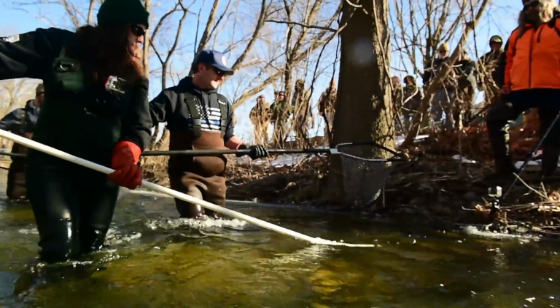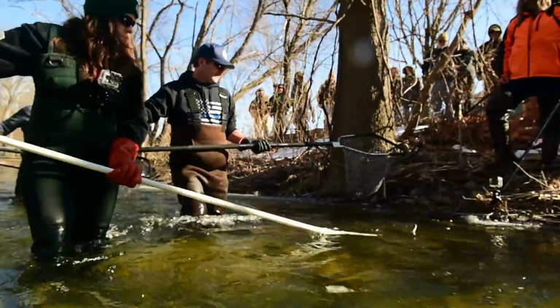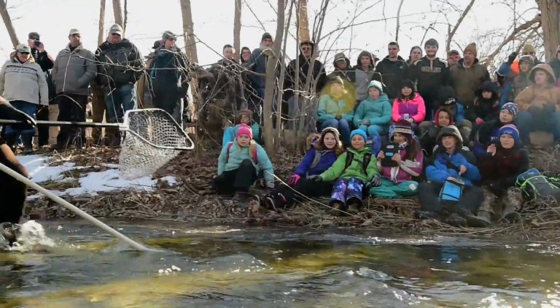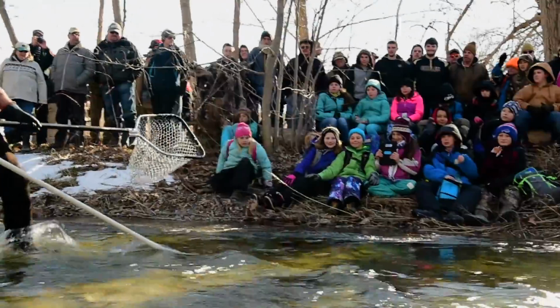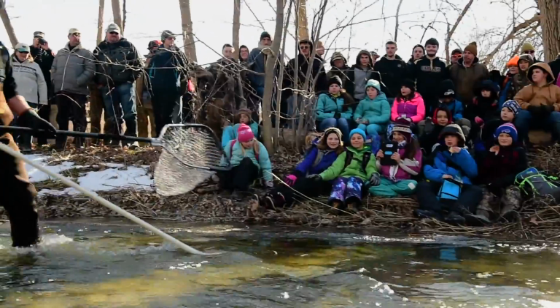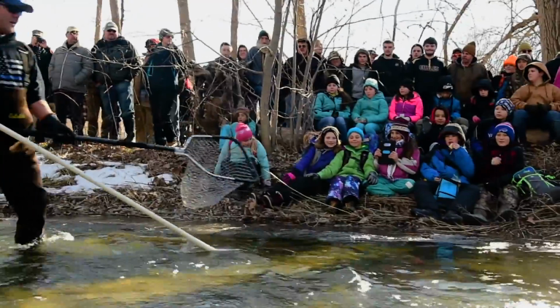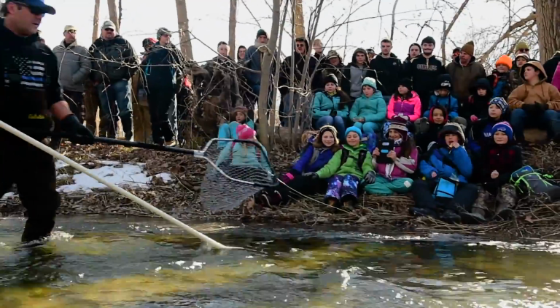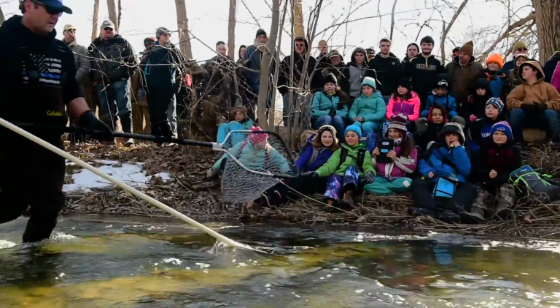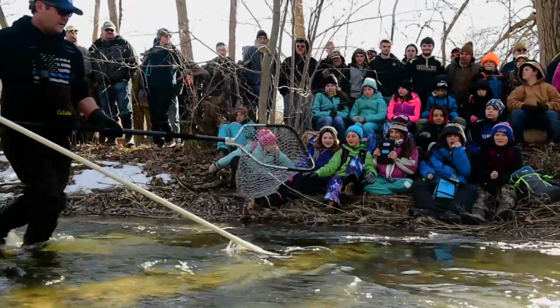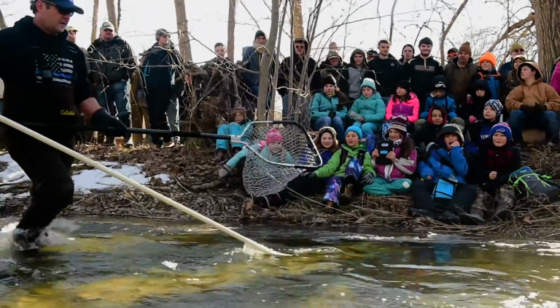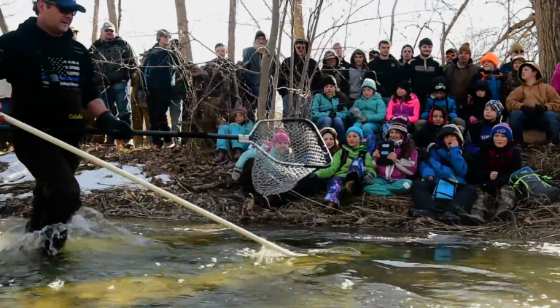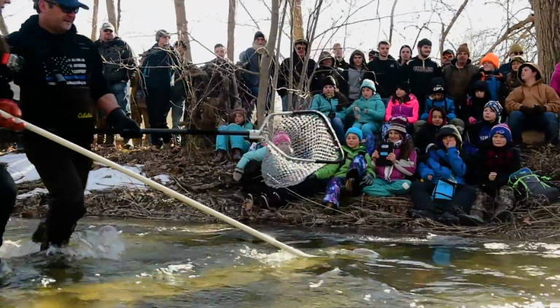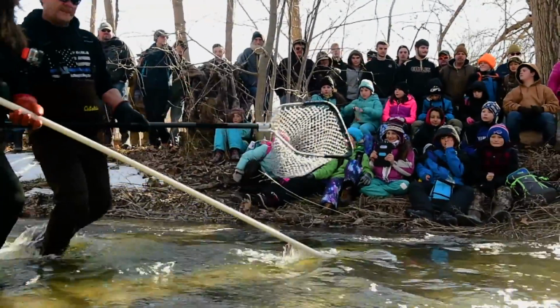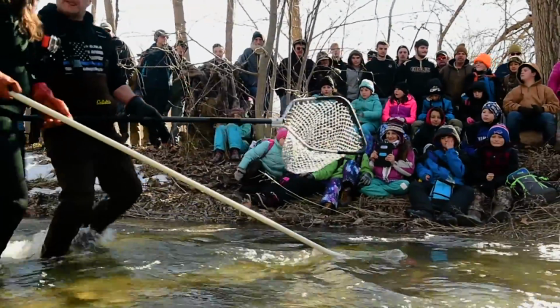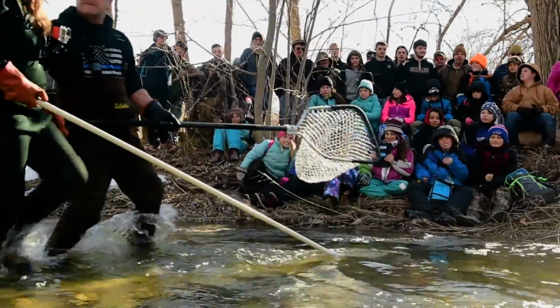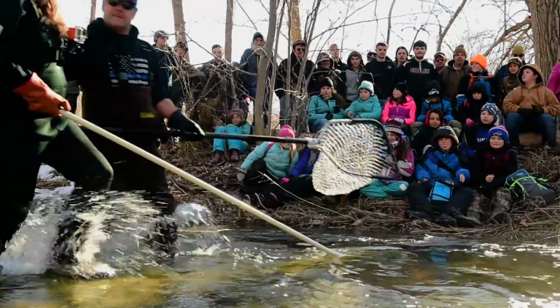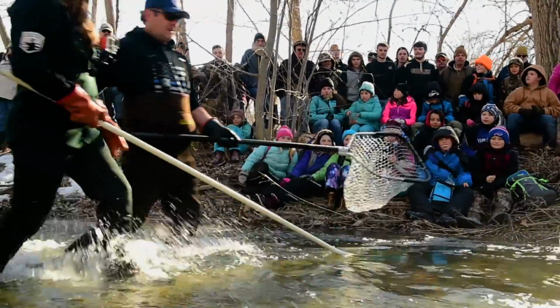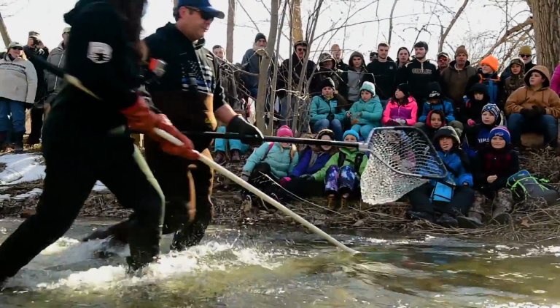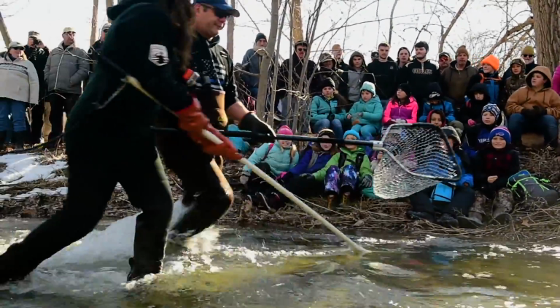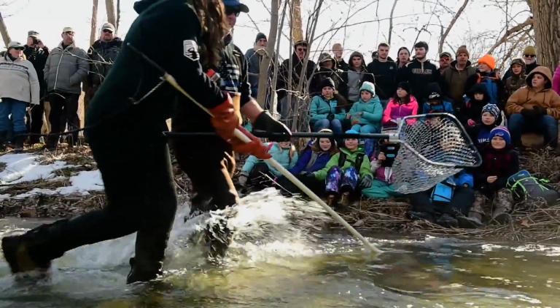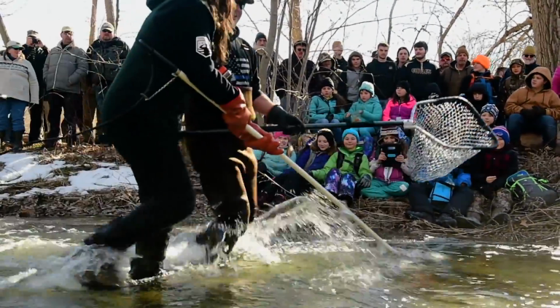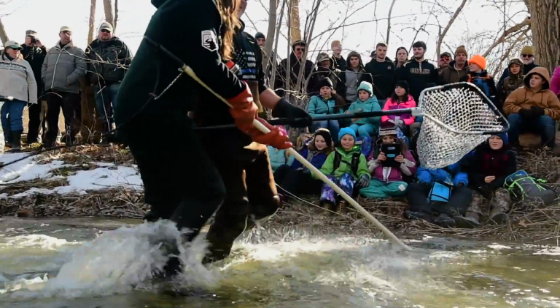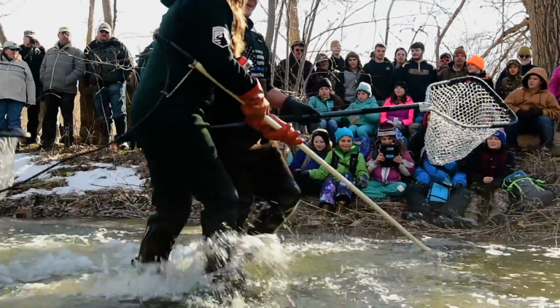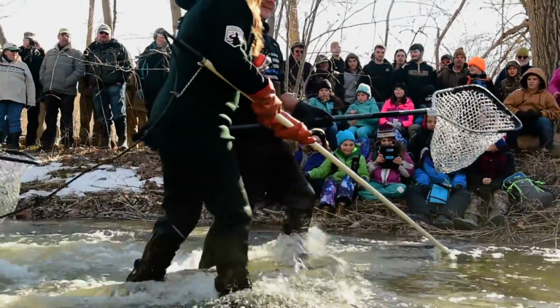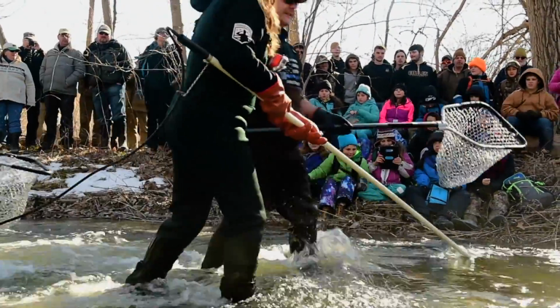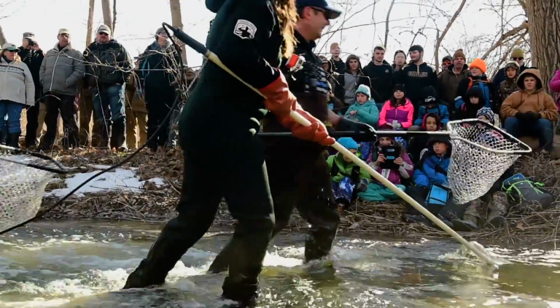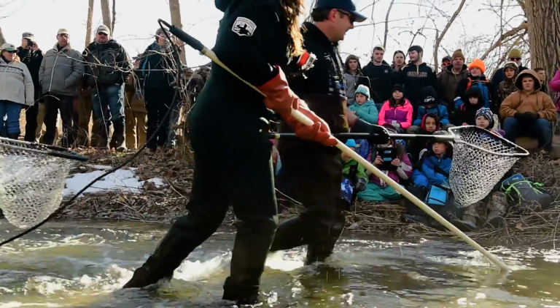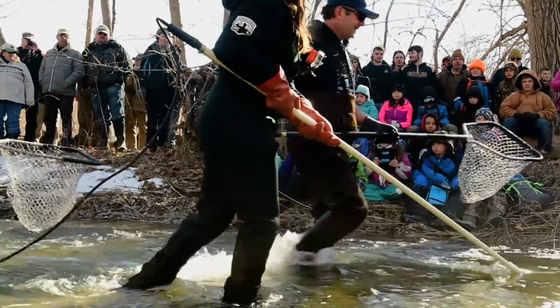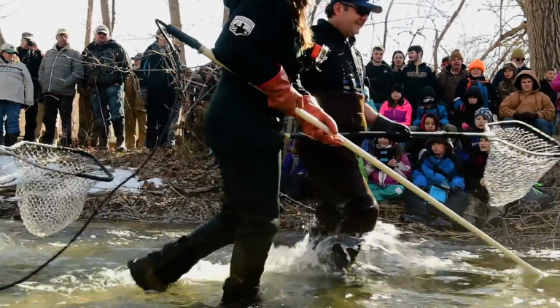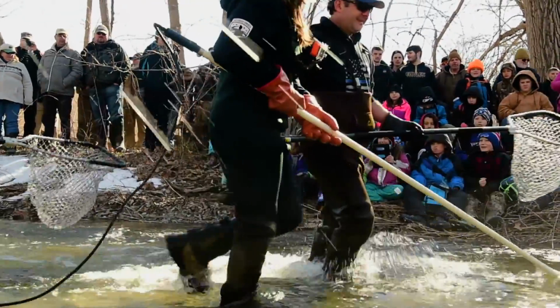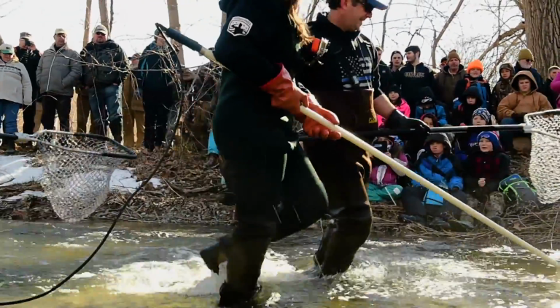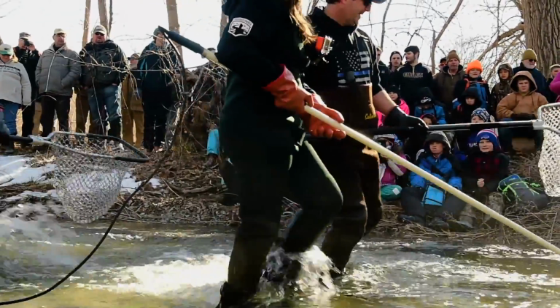Today we're sampling Naples Creek during the spring rainbow trout spawning run.